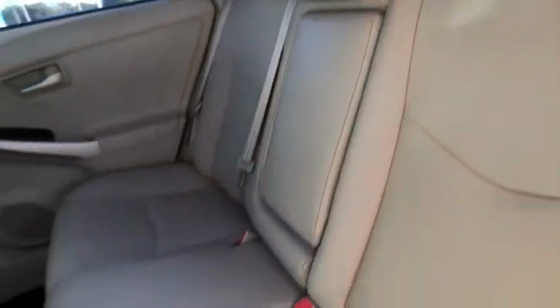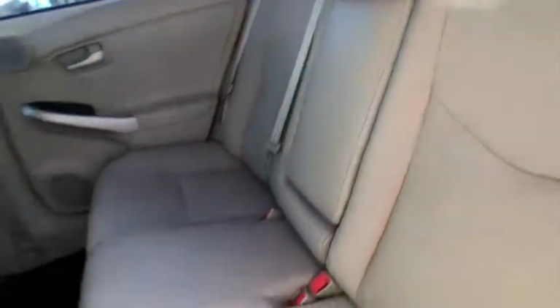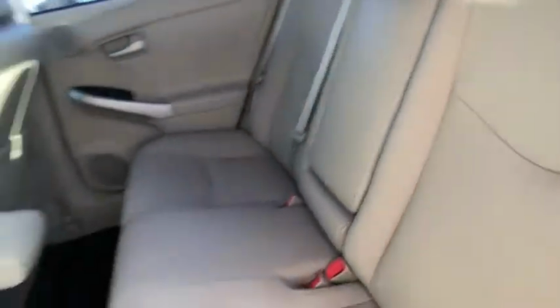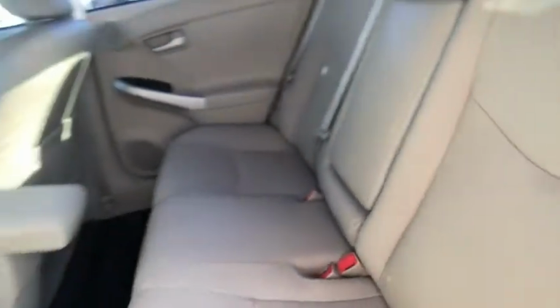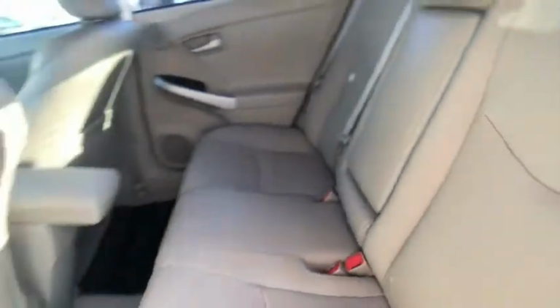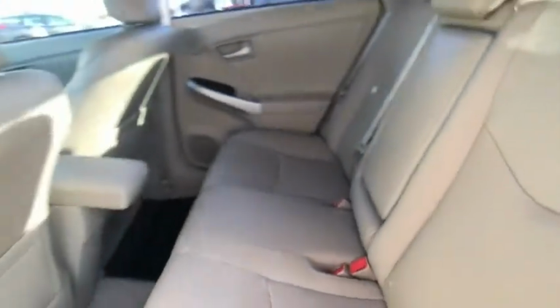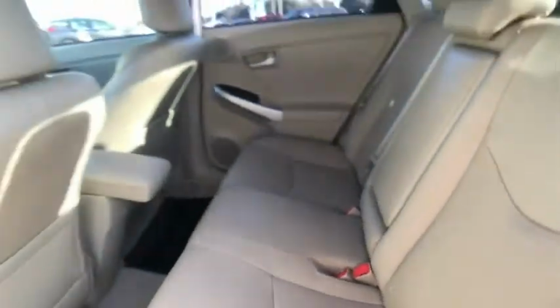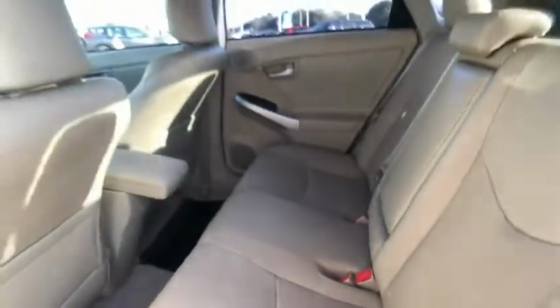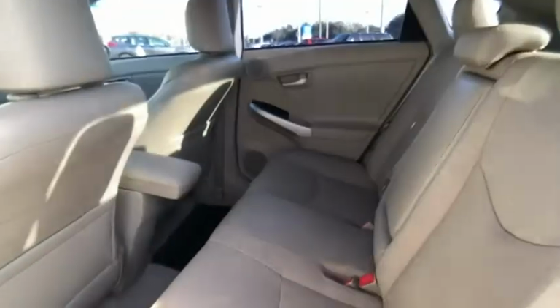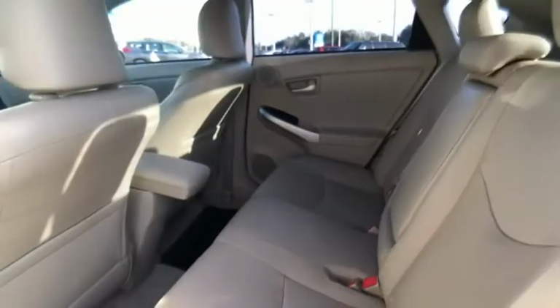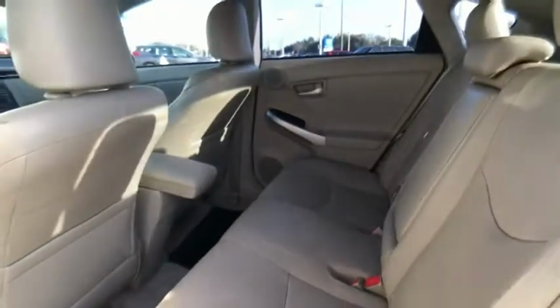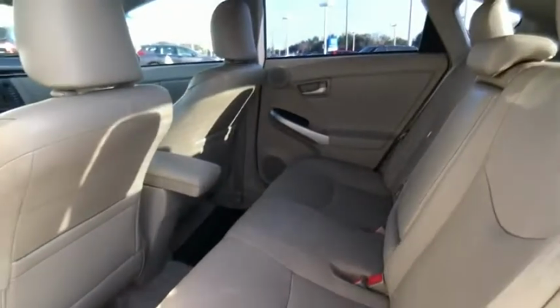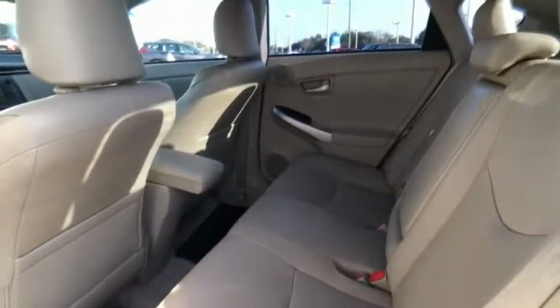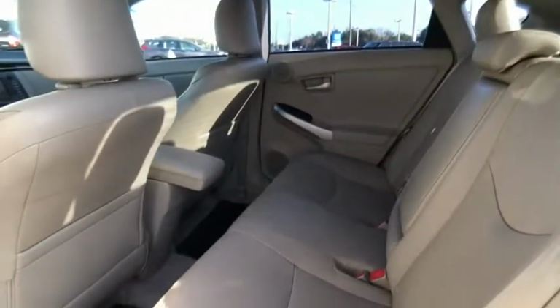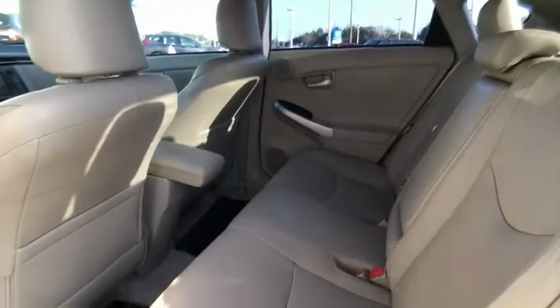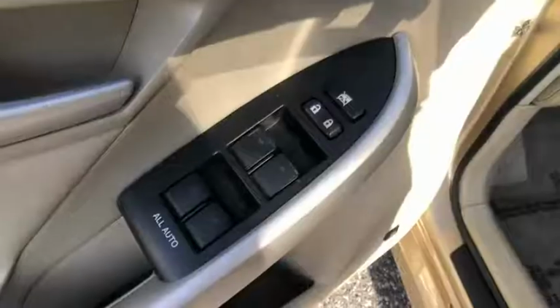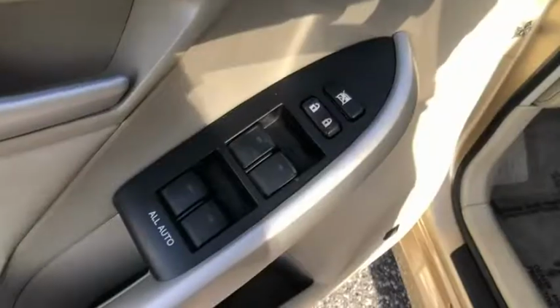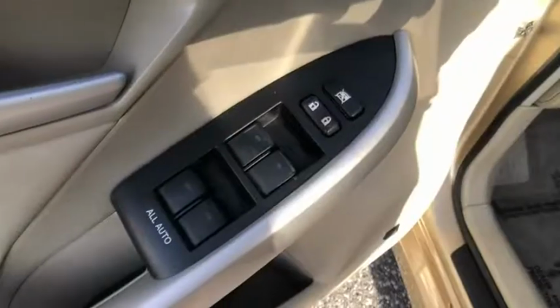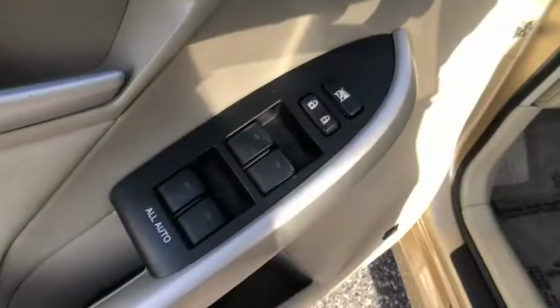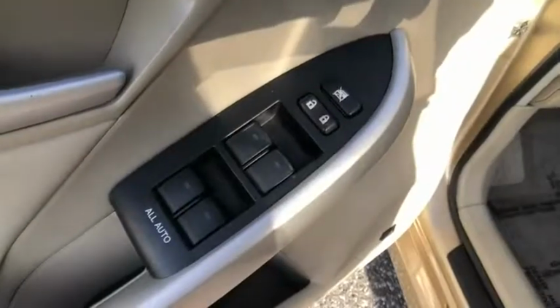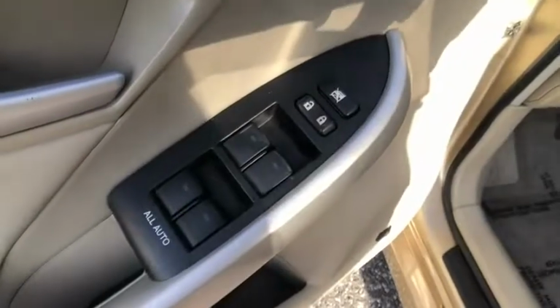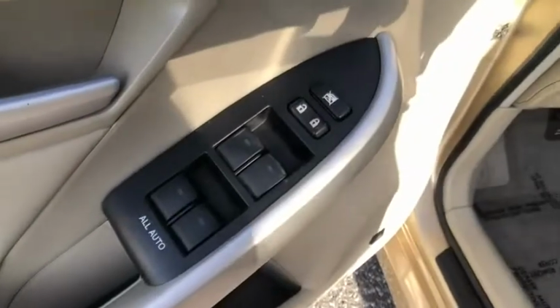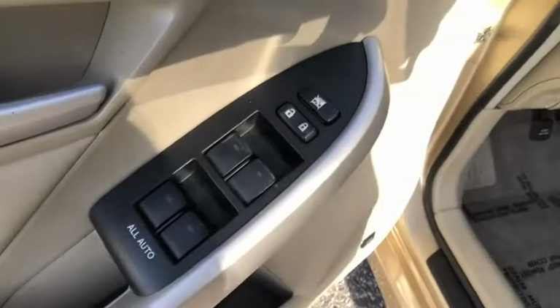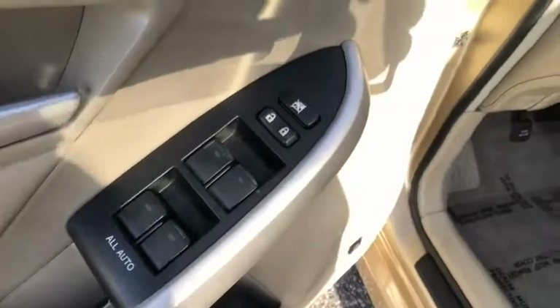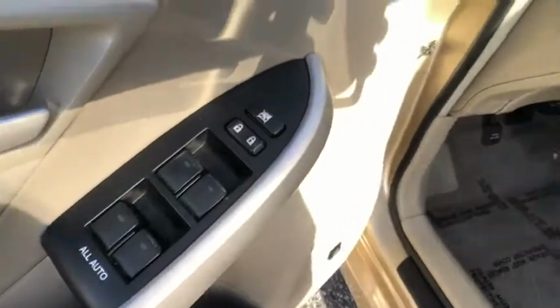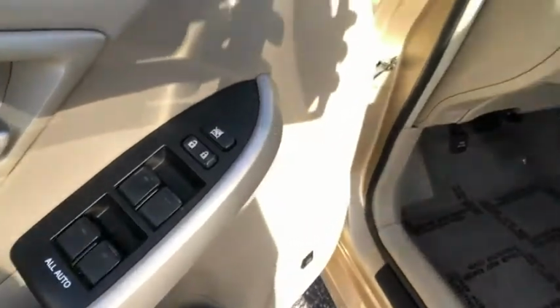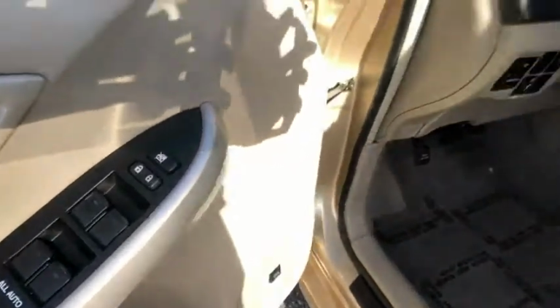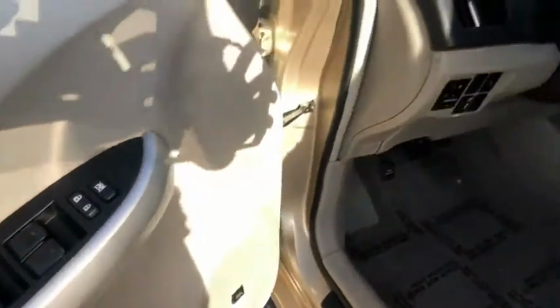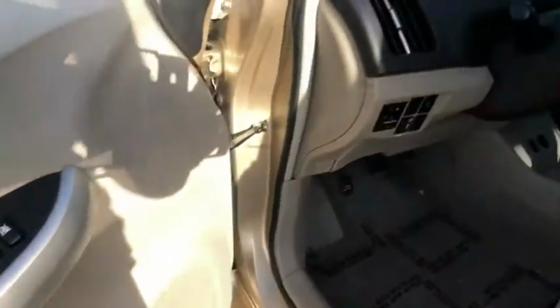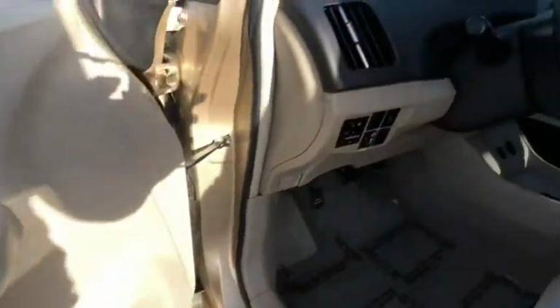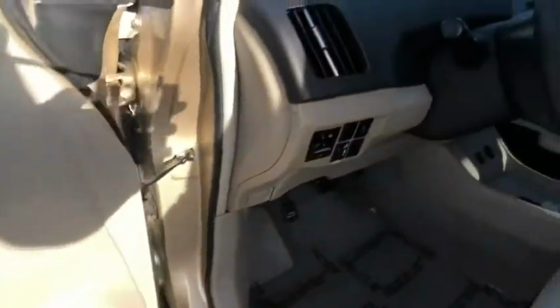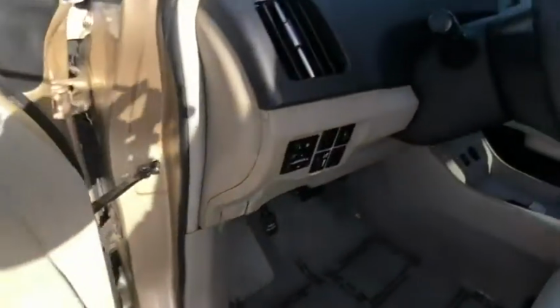FWD, rear defroster, auto headlight on-off. Come see the car for yourself.